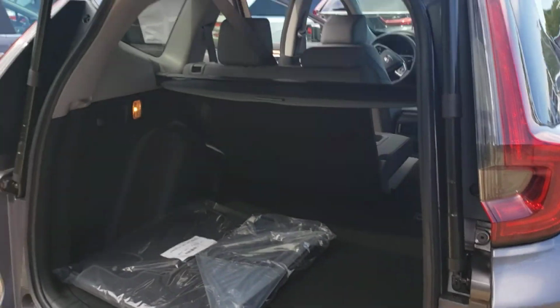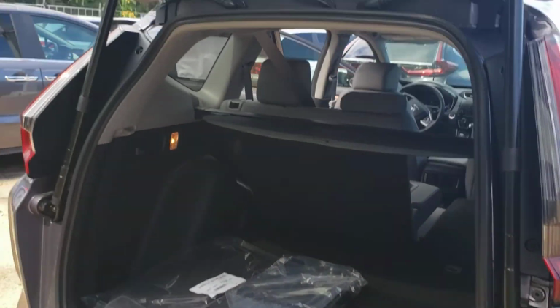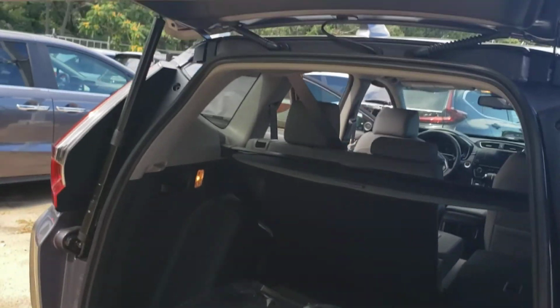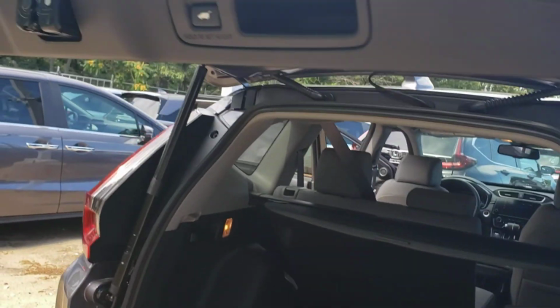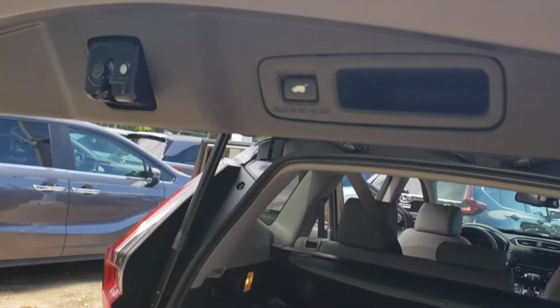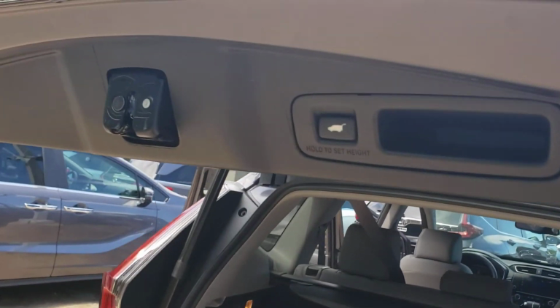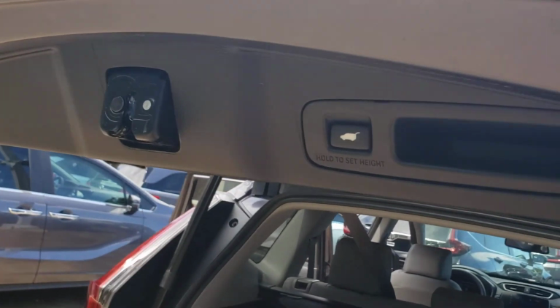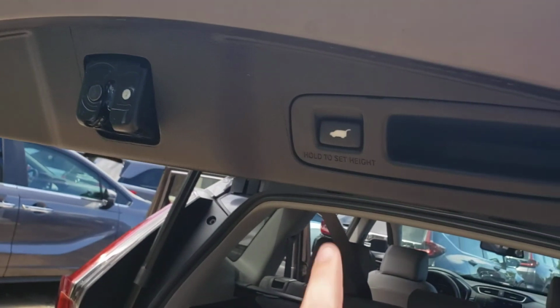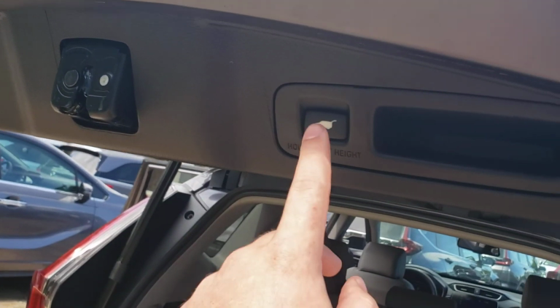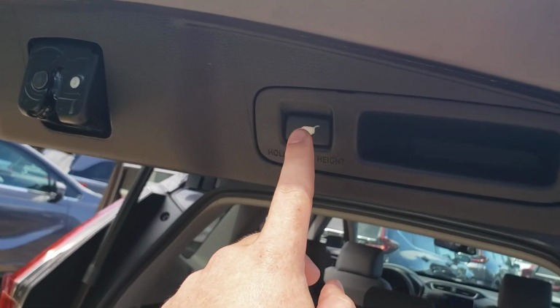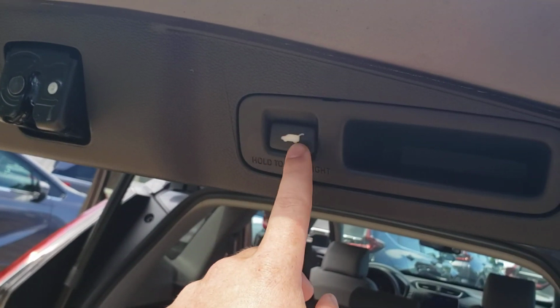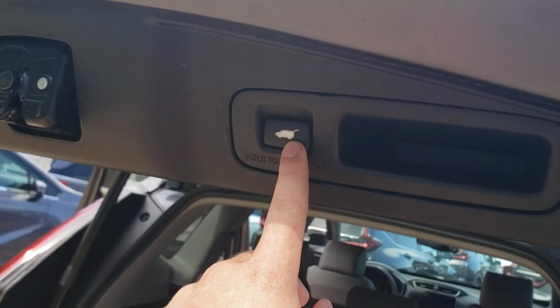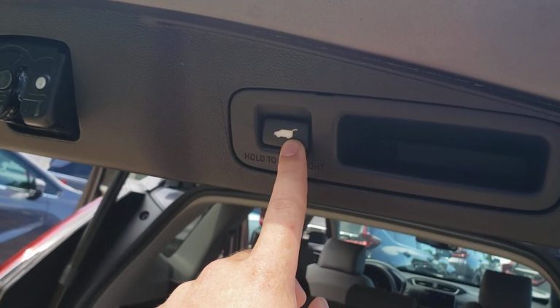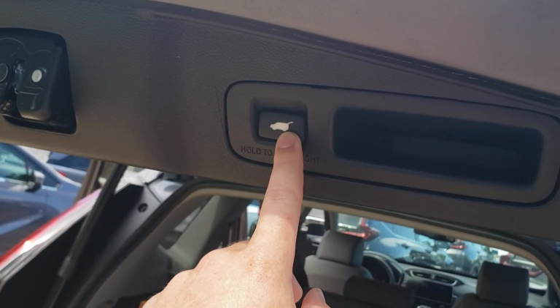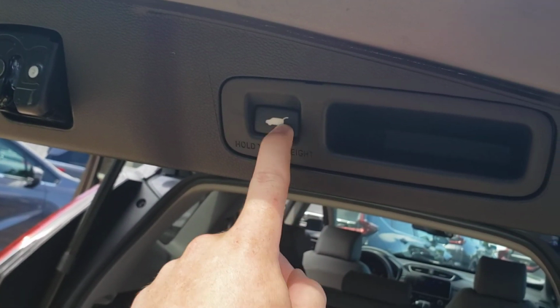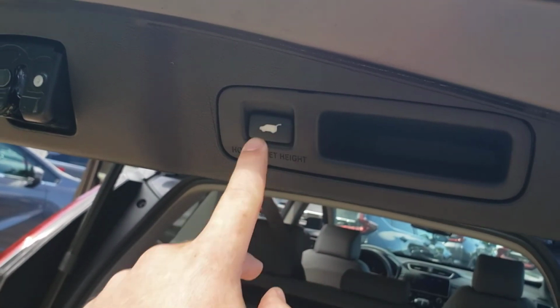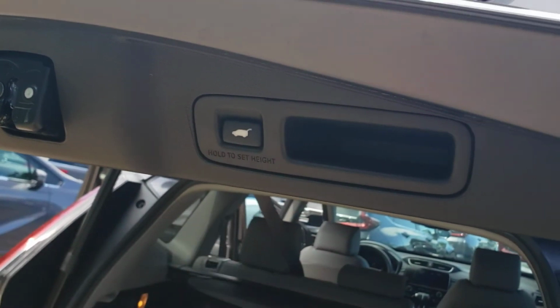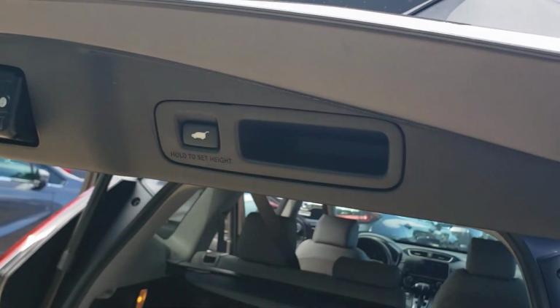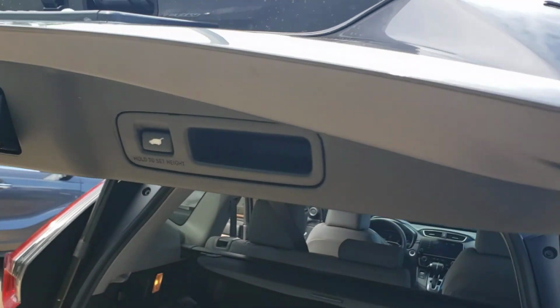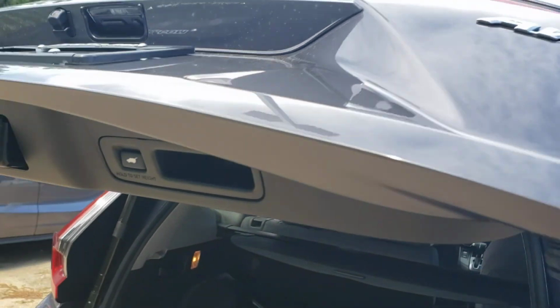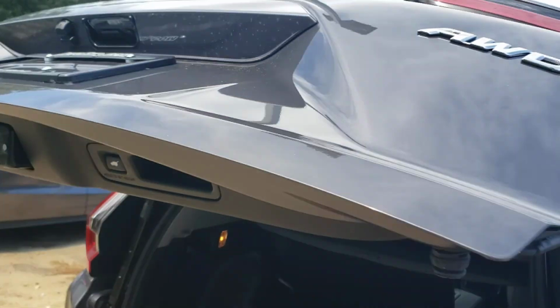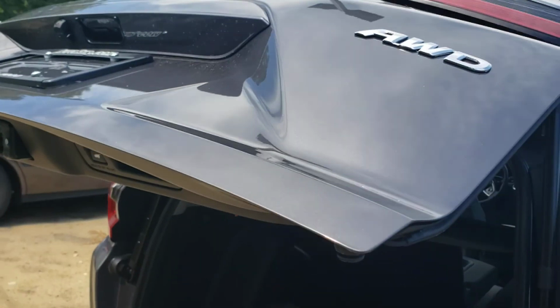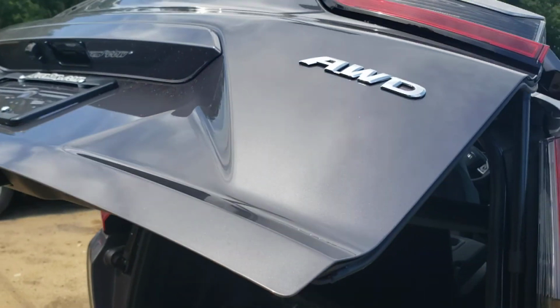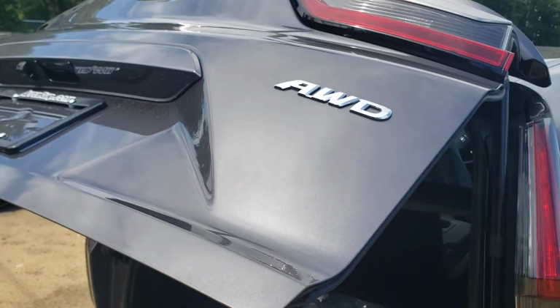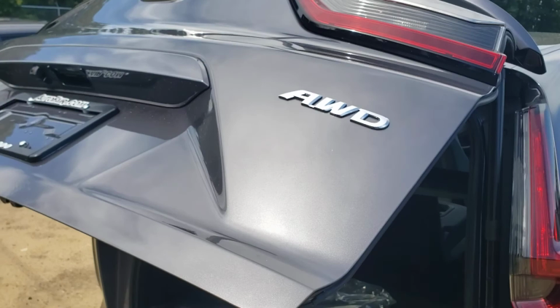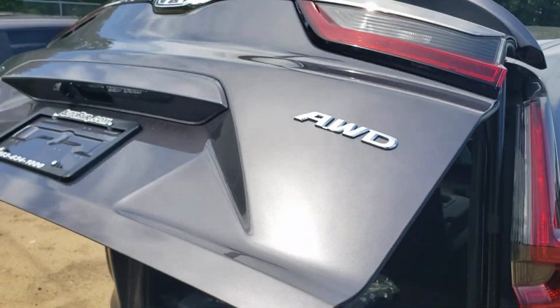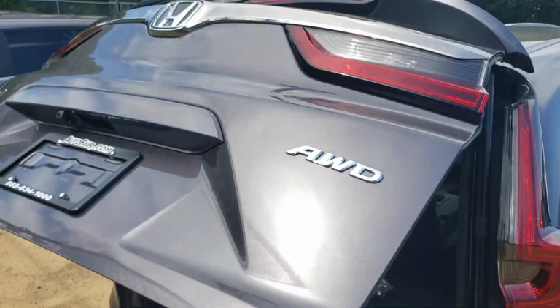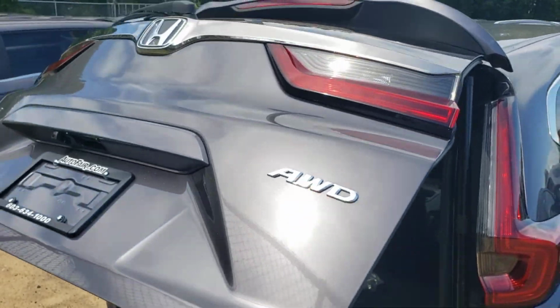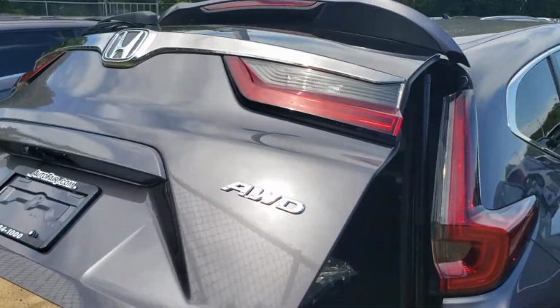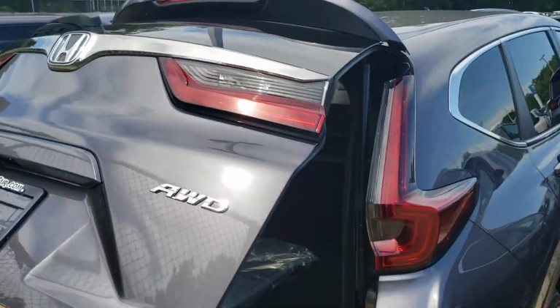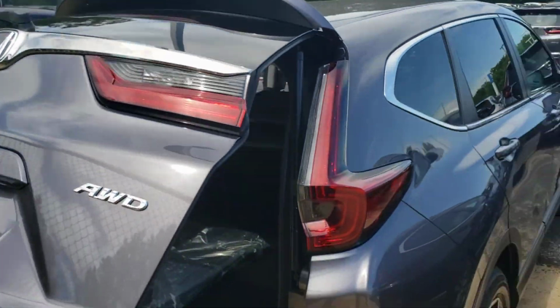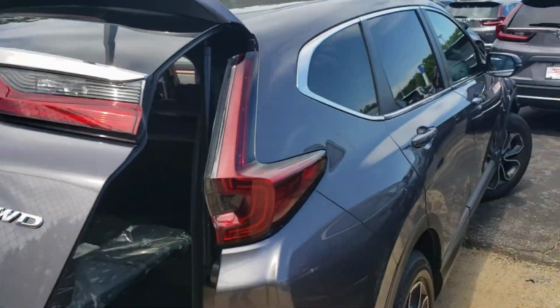There is a single-touch button on the back, and the tailgate automatically goes down.